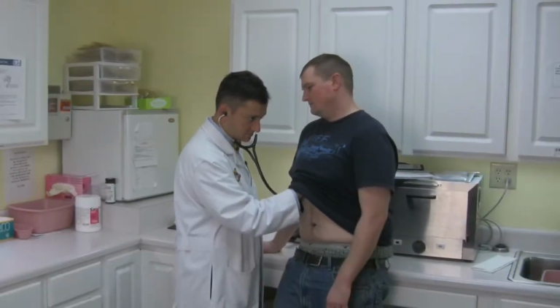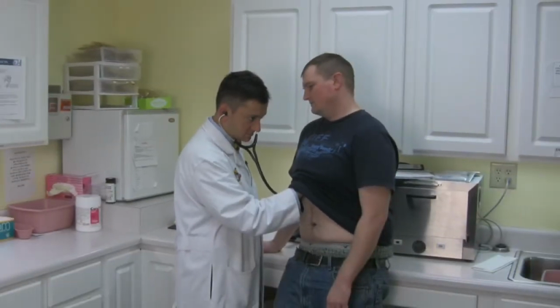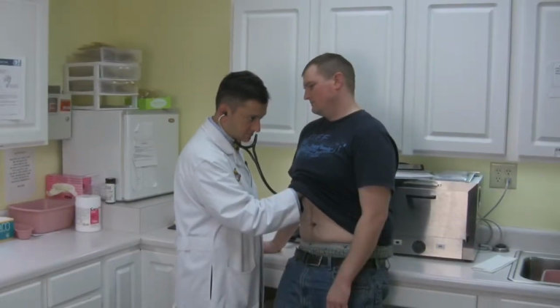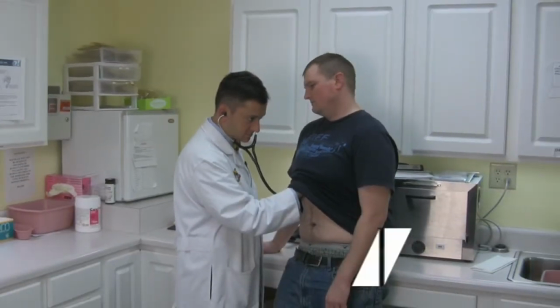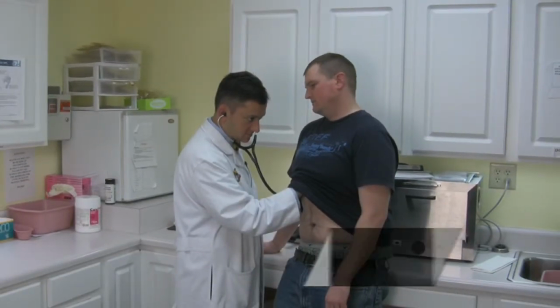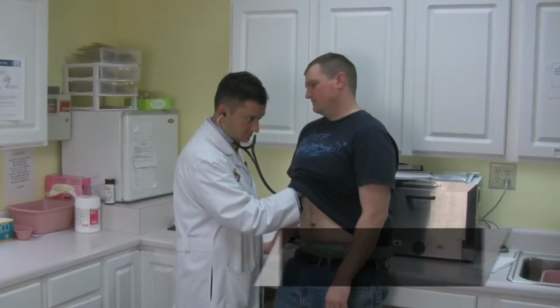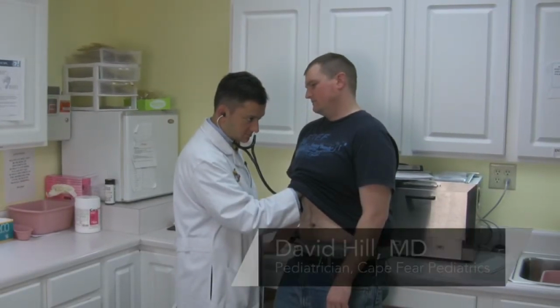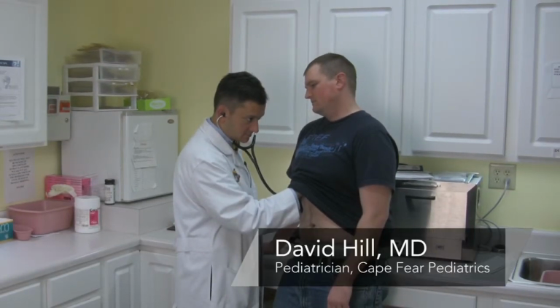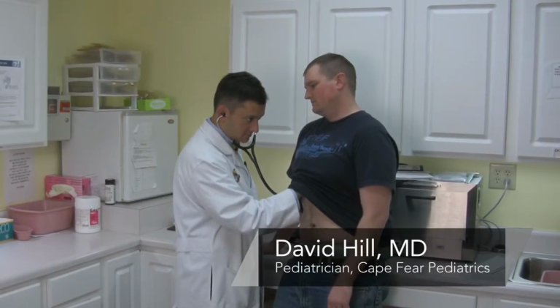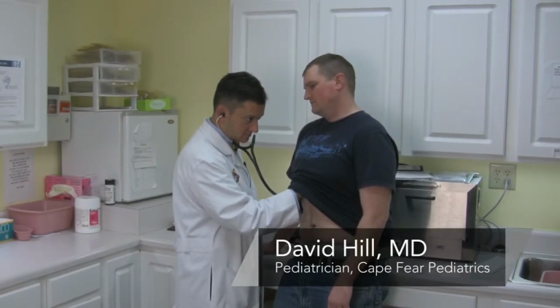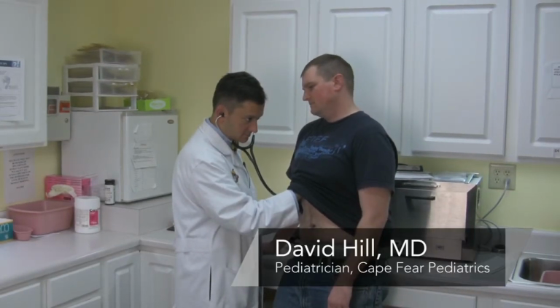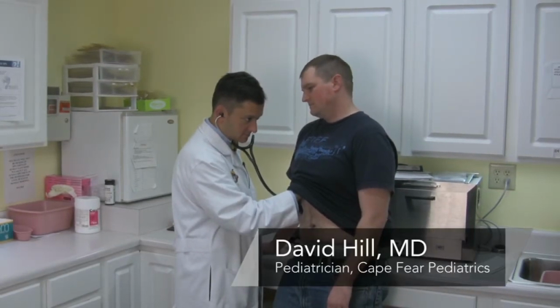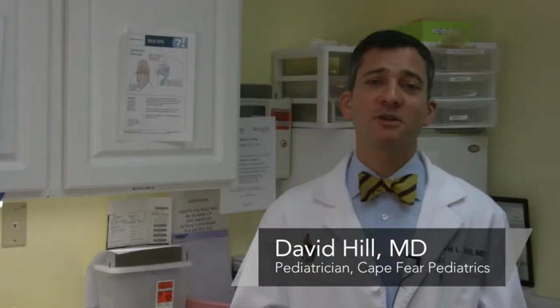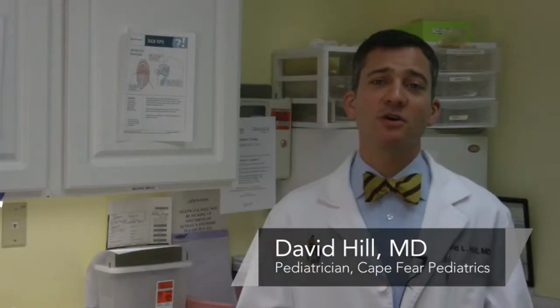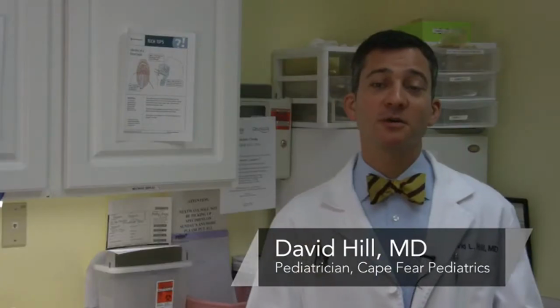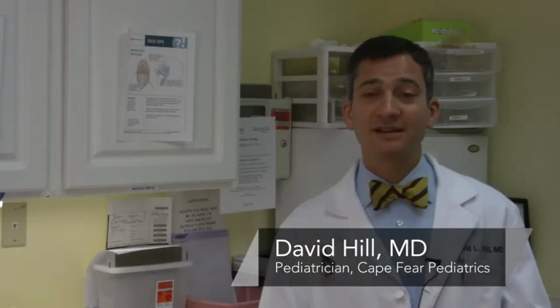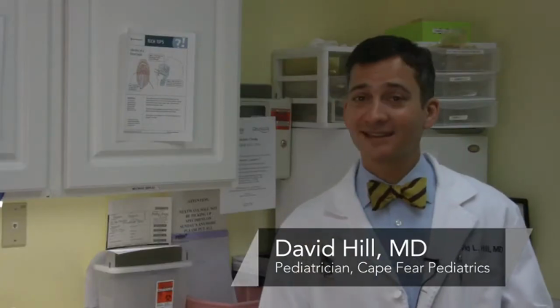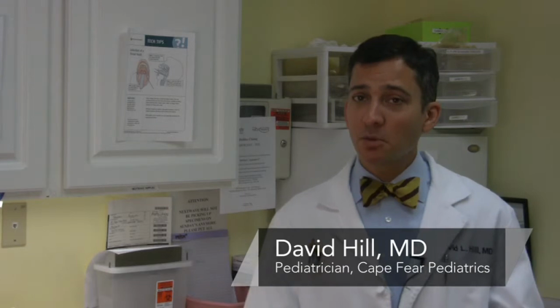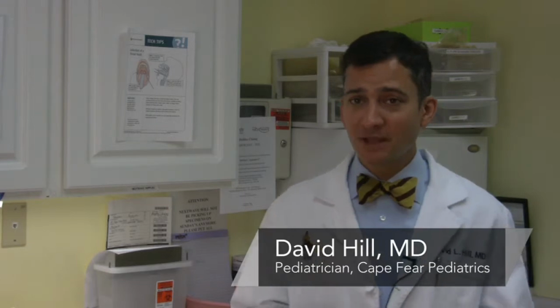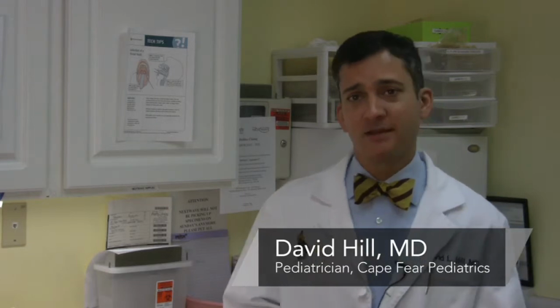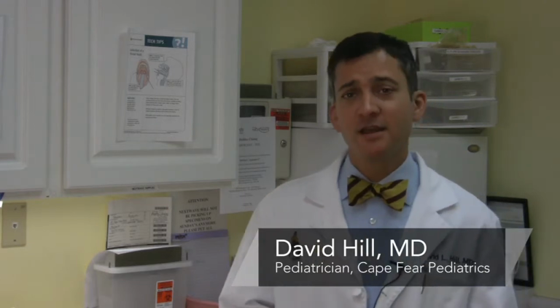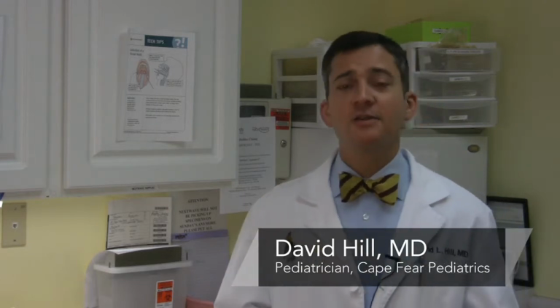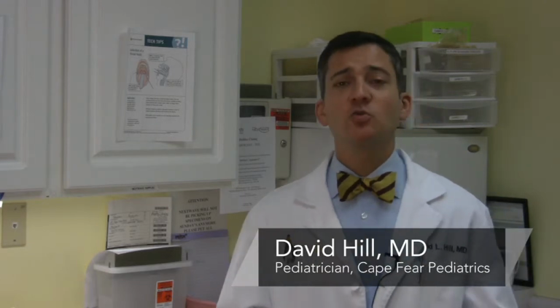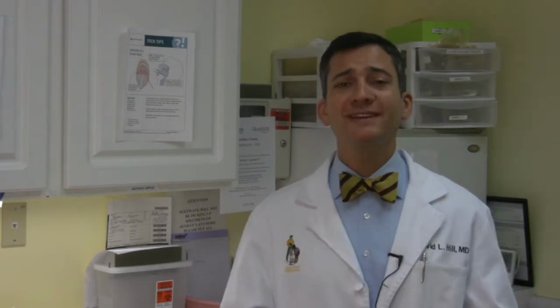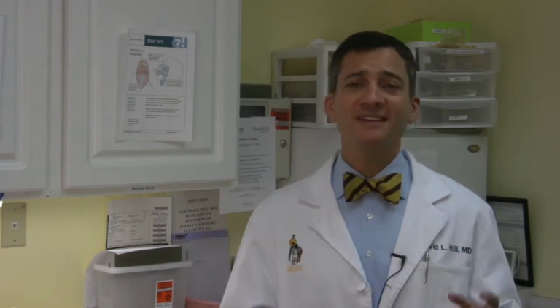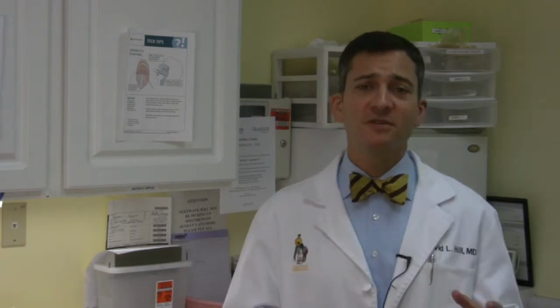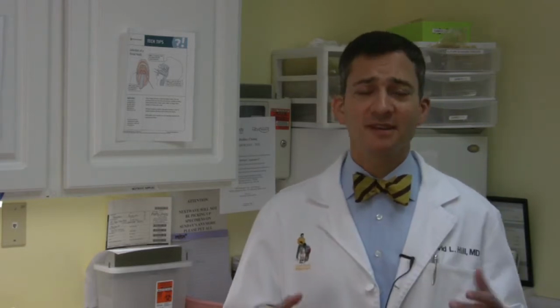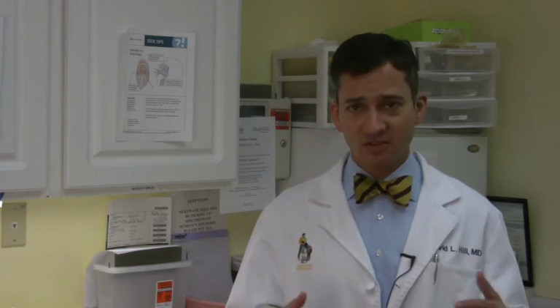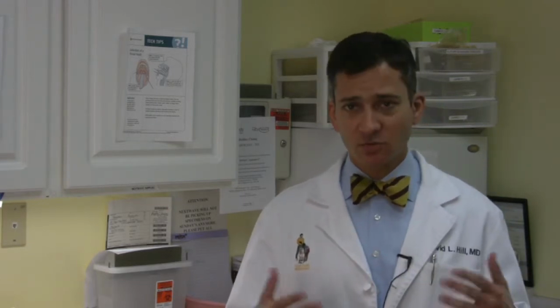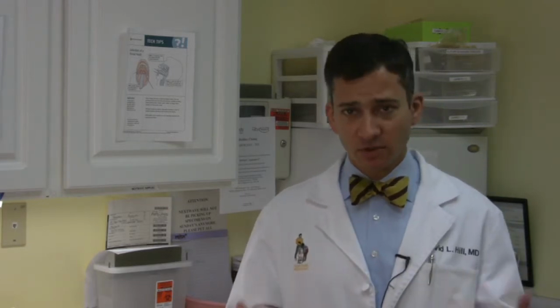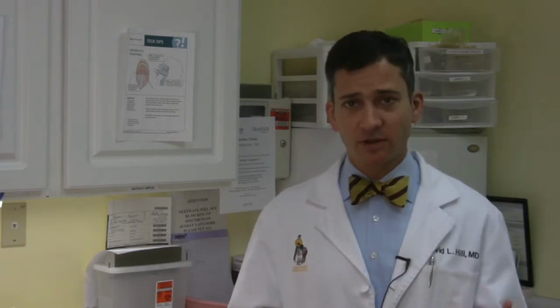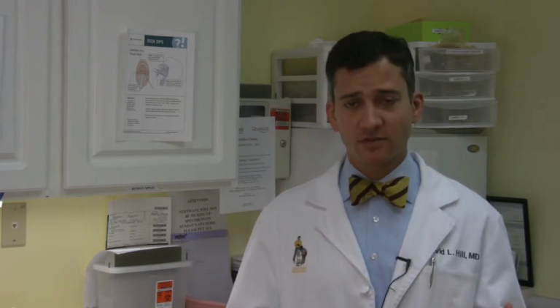Hi, I'm Dr. David Hill, and today we're going to be talking about chamomilla to treat infant acid reflux.